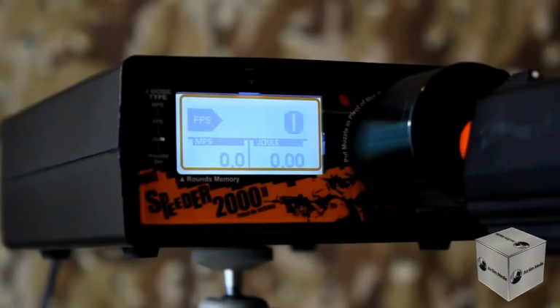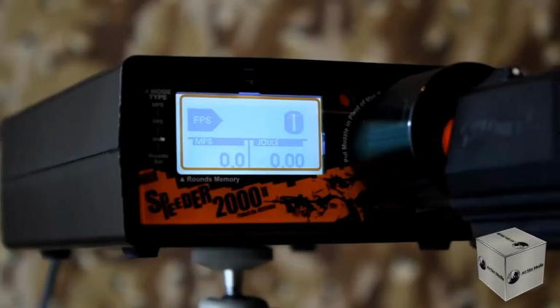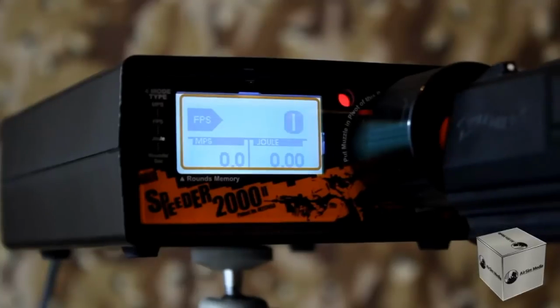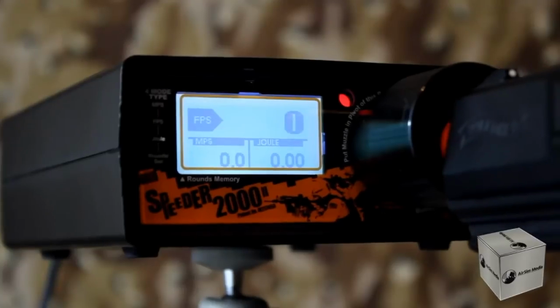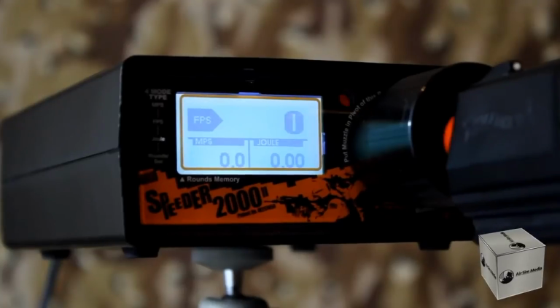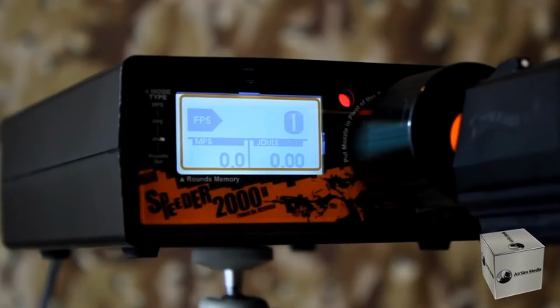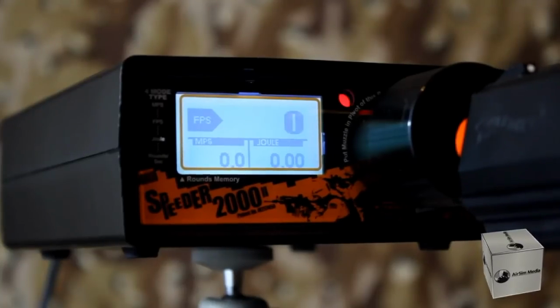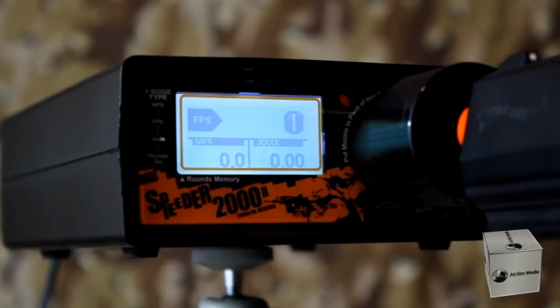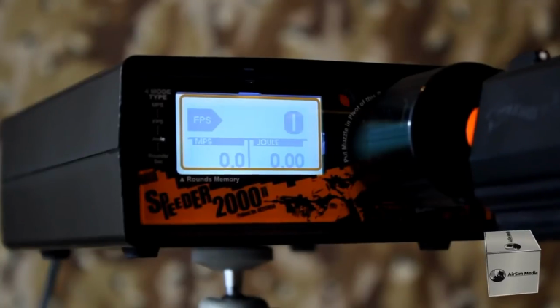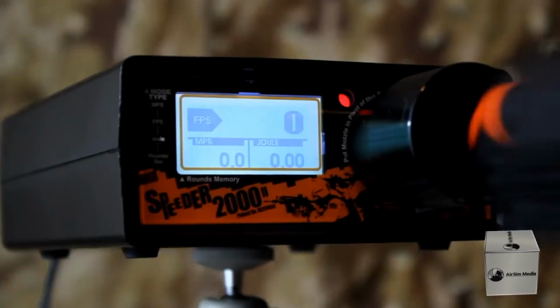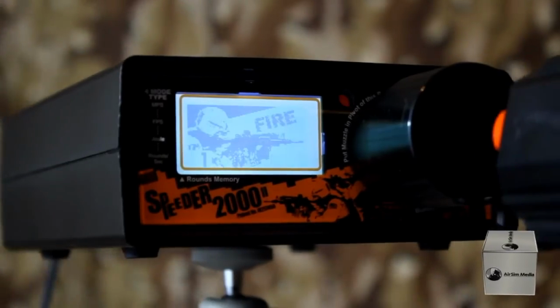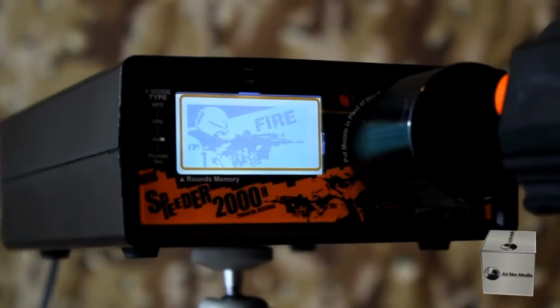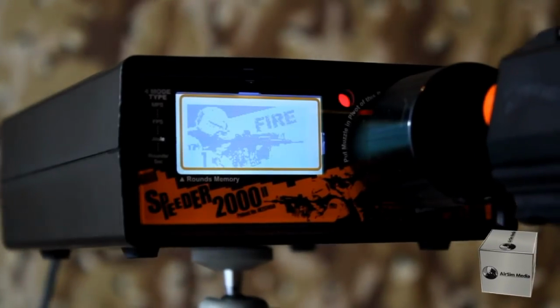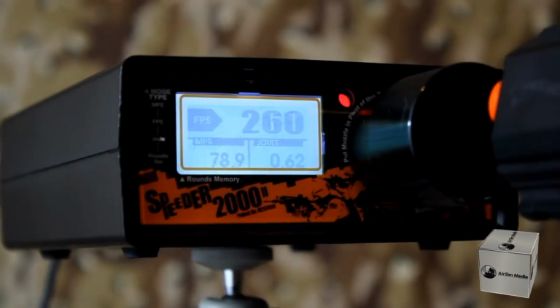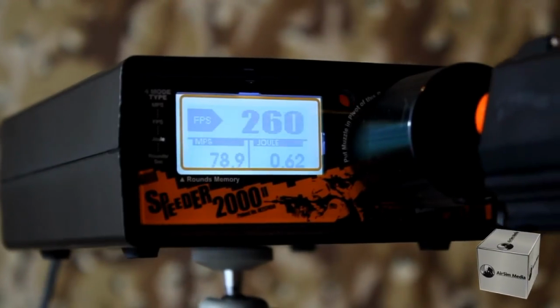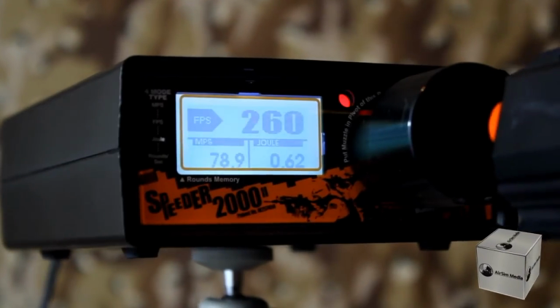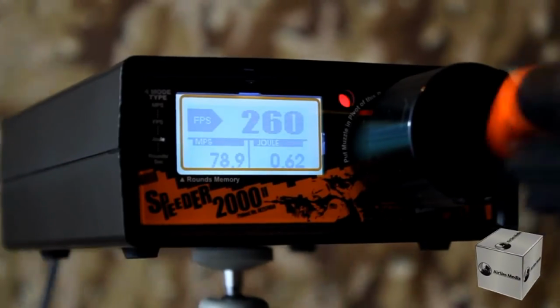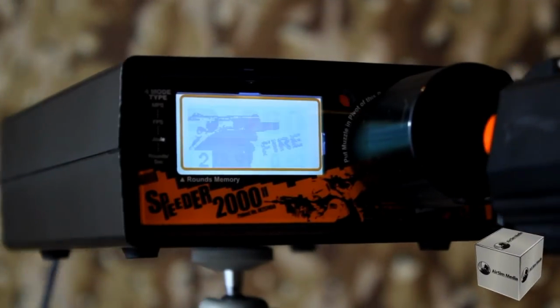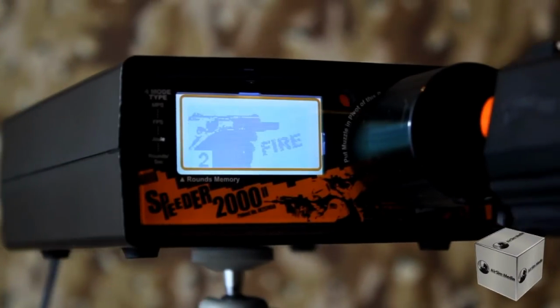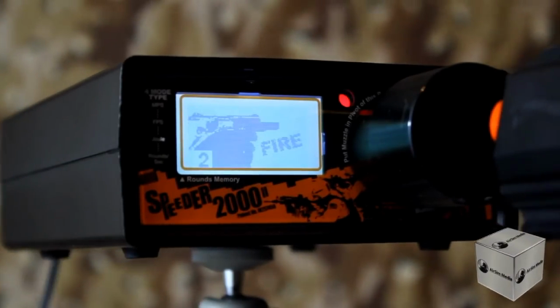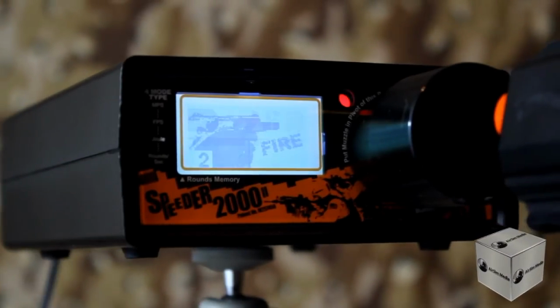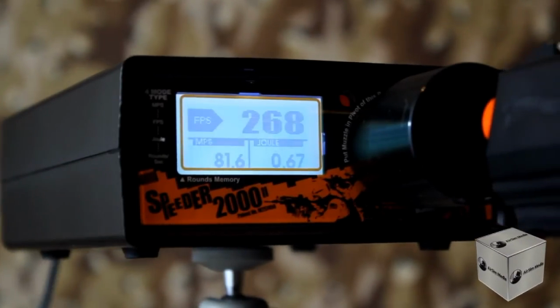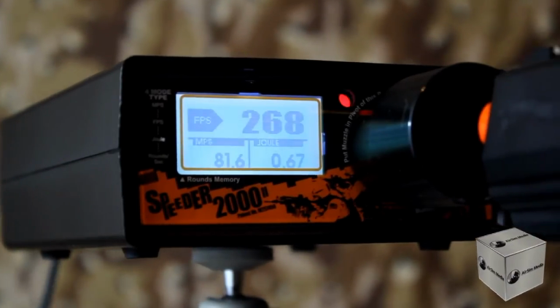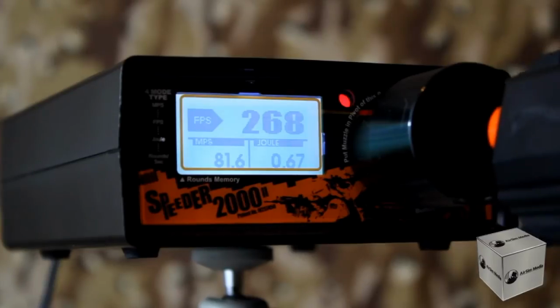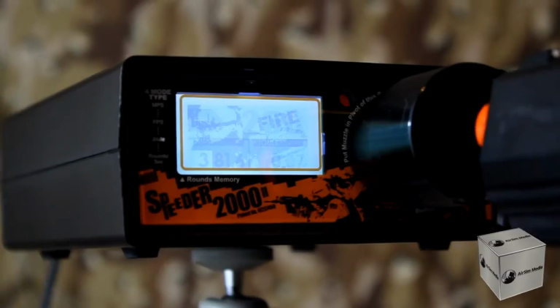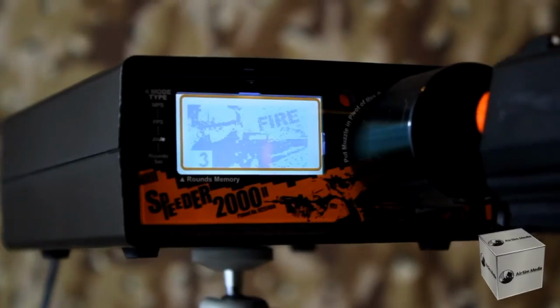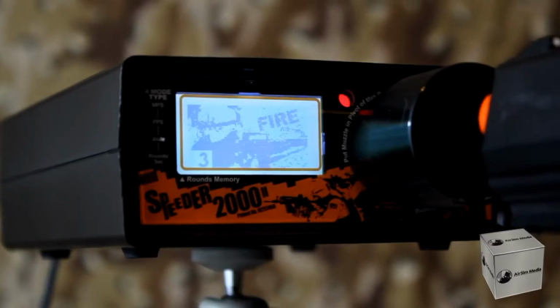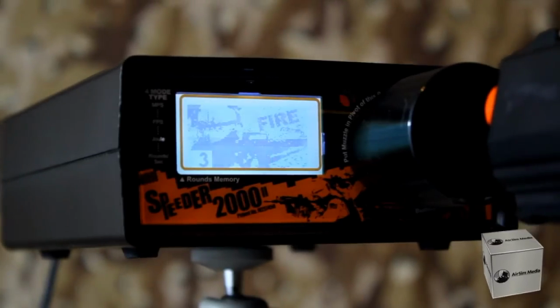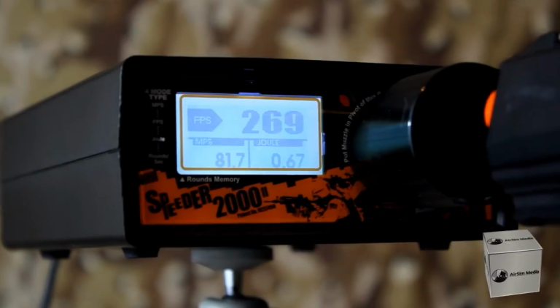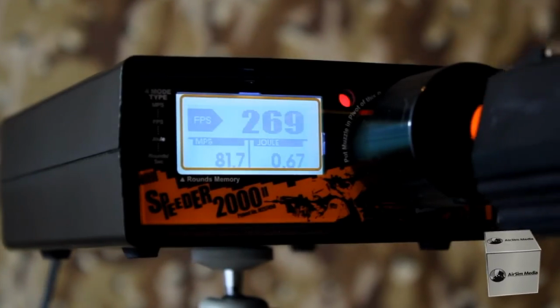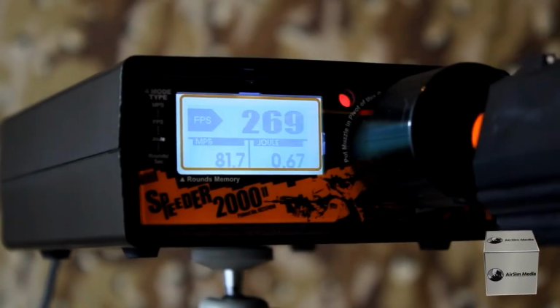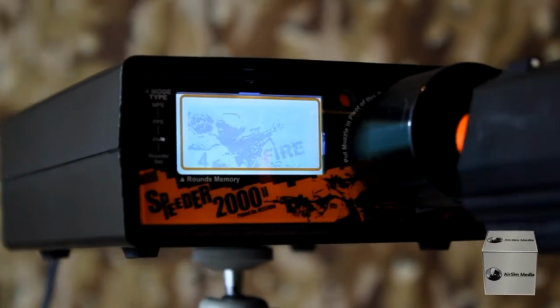When chronographing the Walther P99, it shot between 260 to 285 FPS with 0.25g BBs.